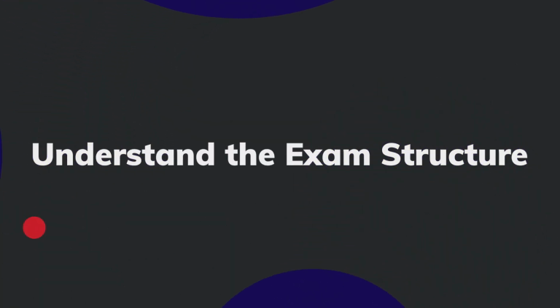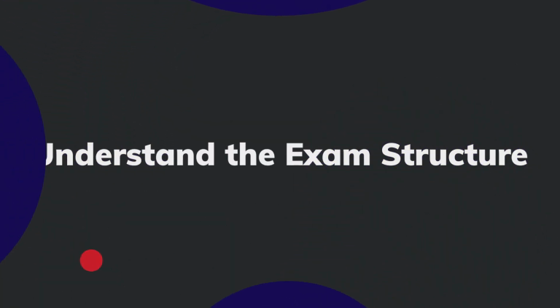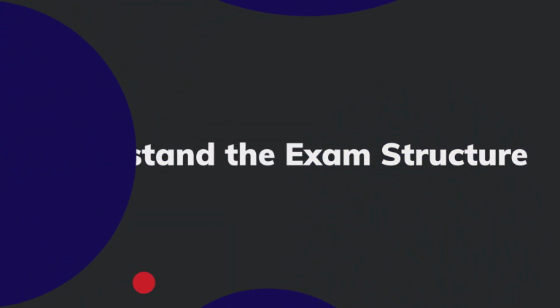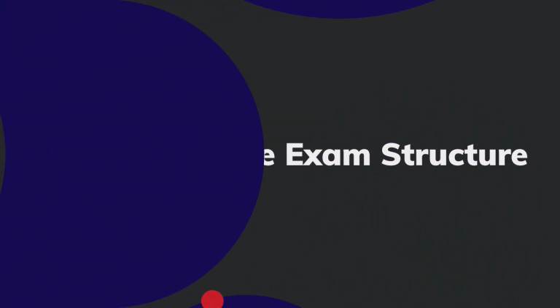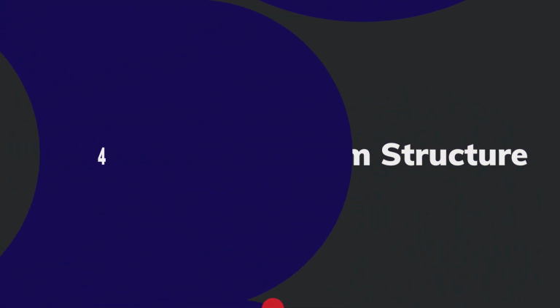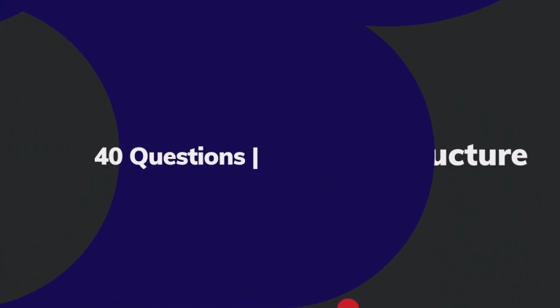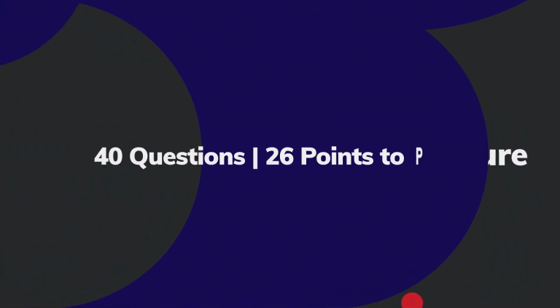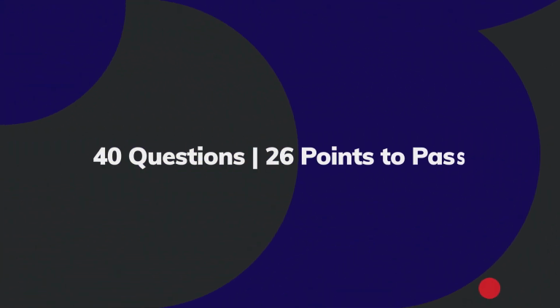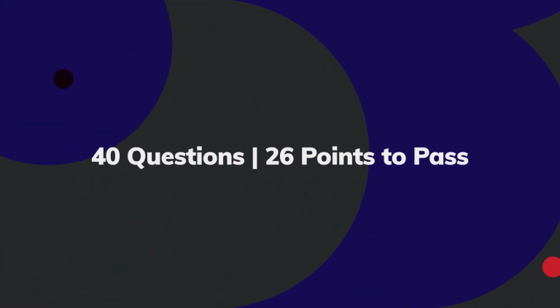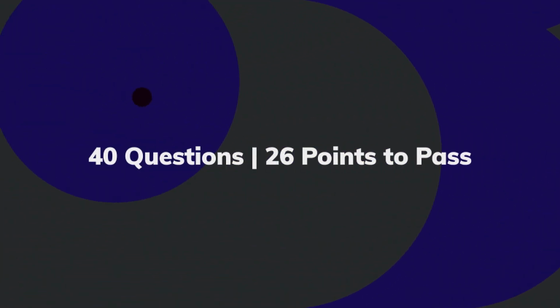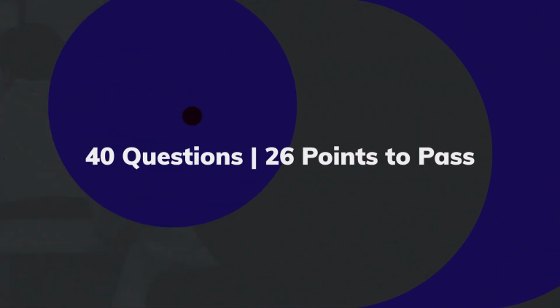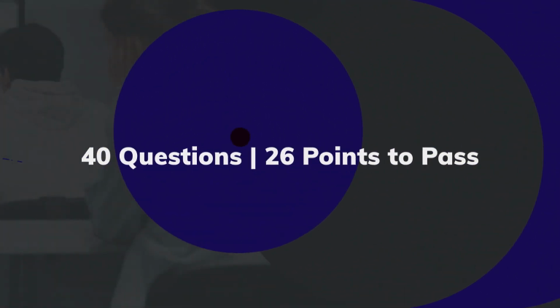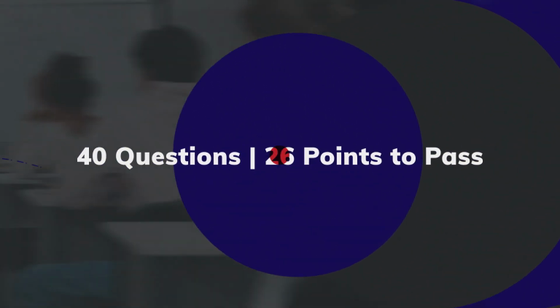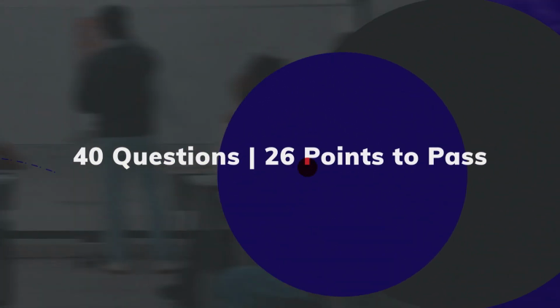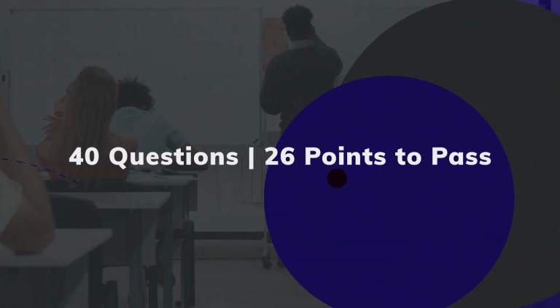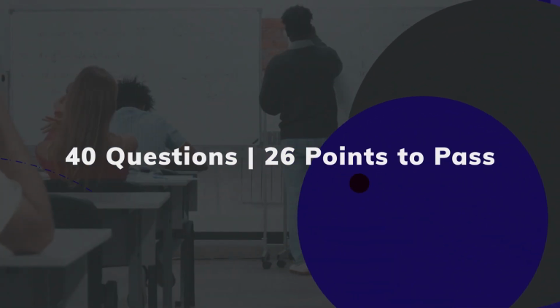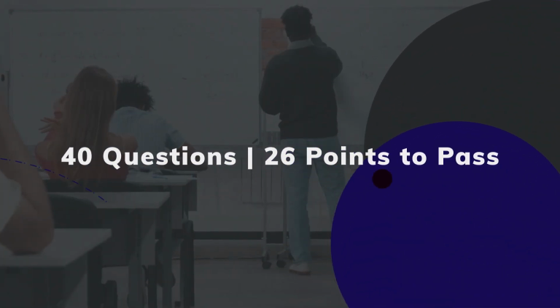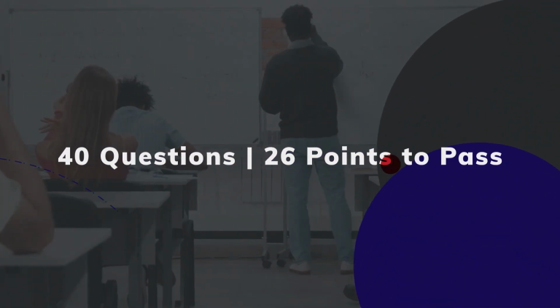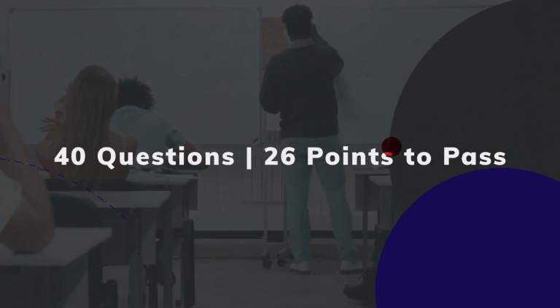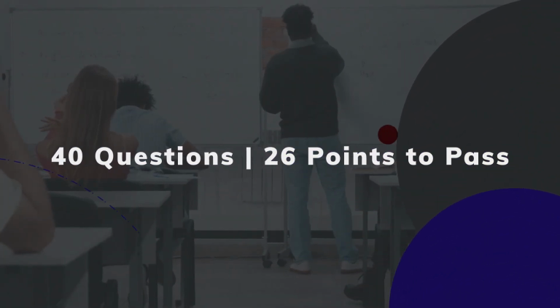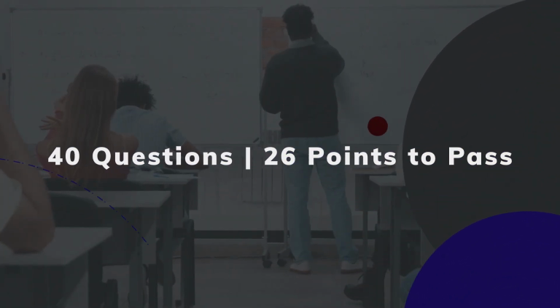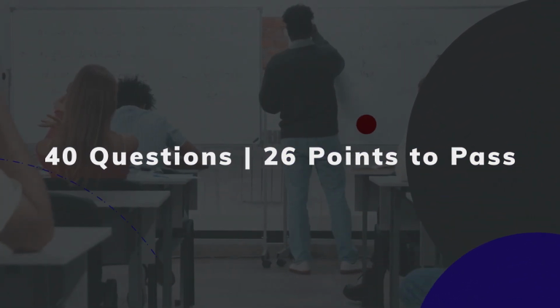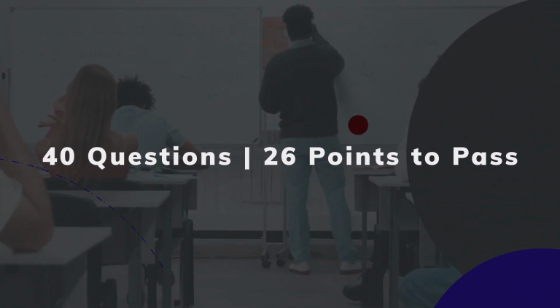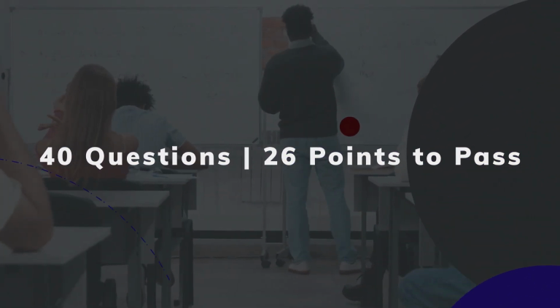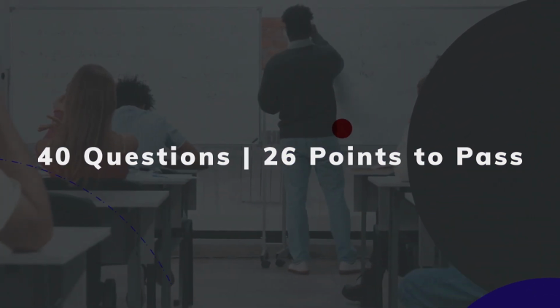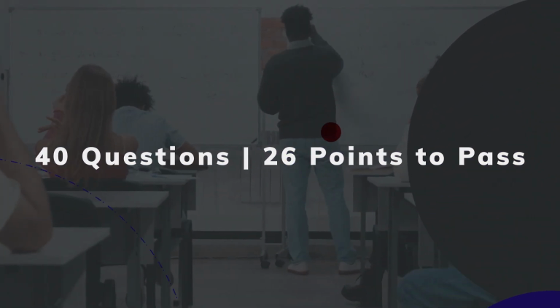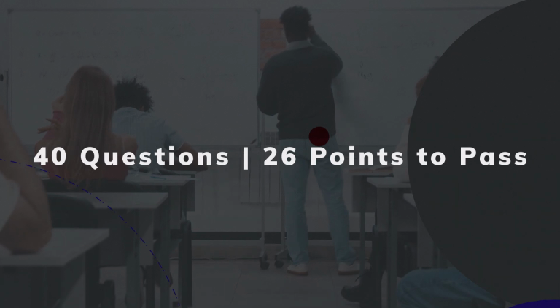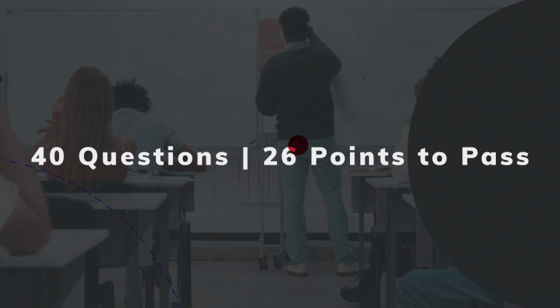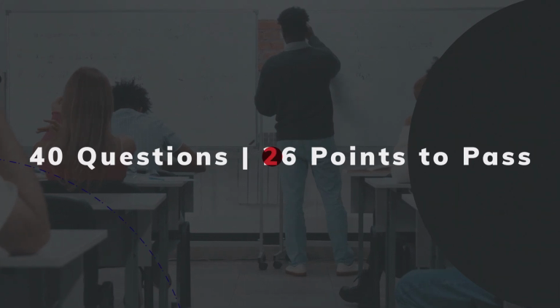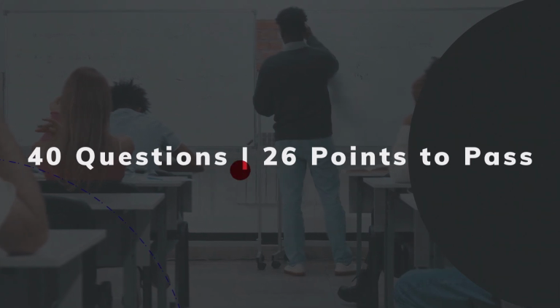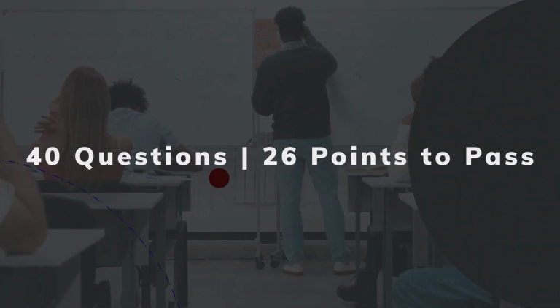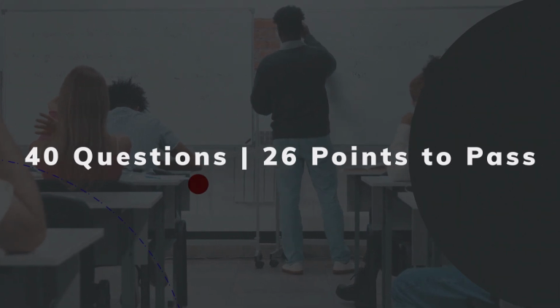The exam consists of 40 questions. You'll need at least 26 points to pass.